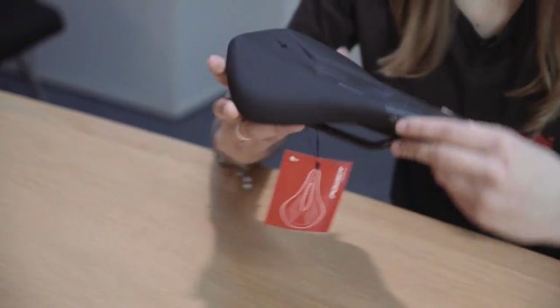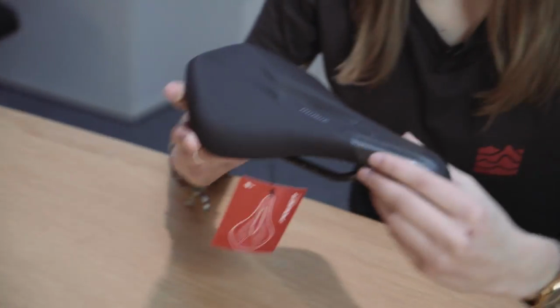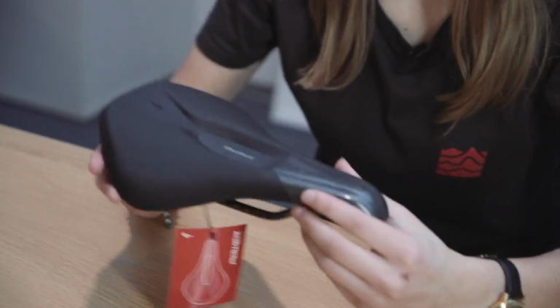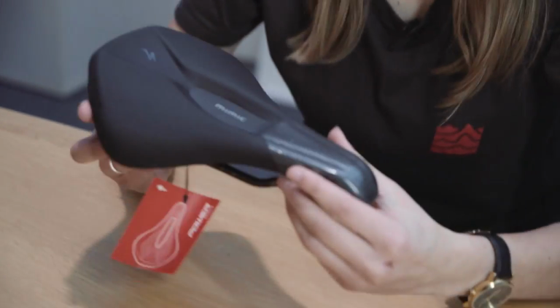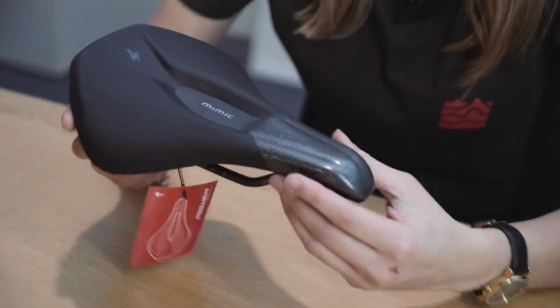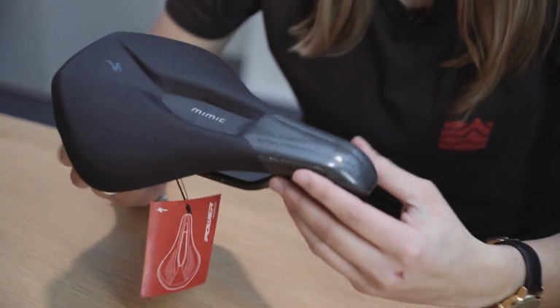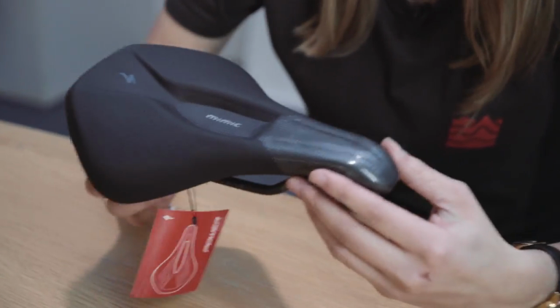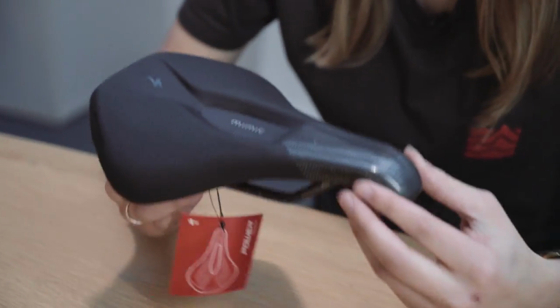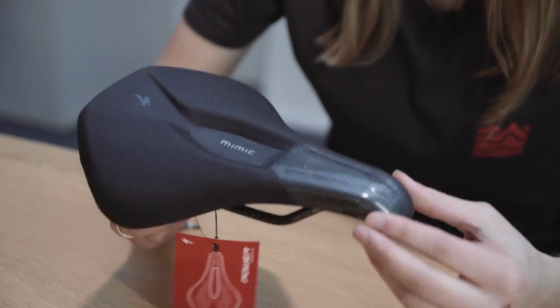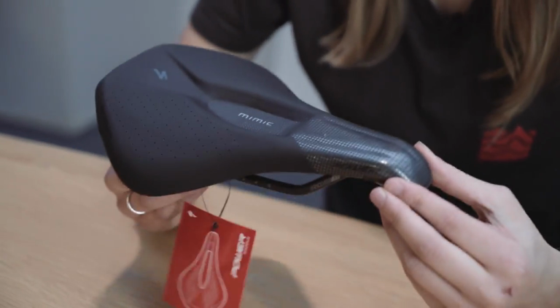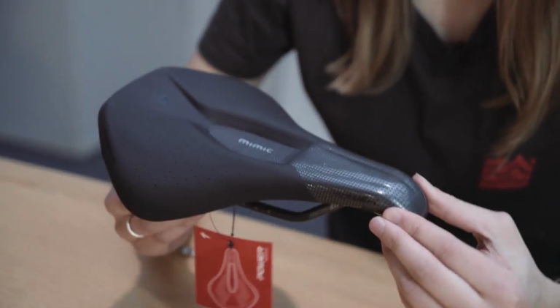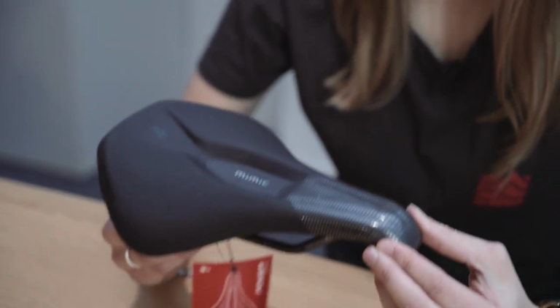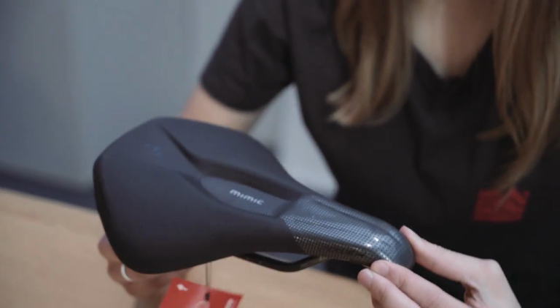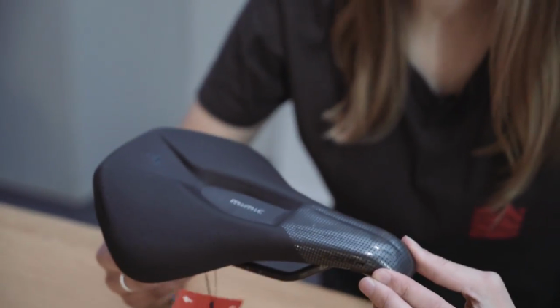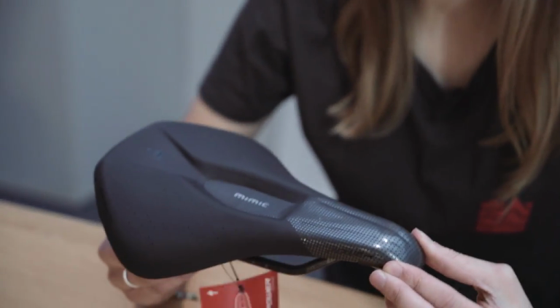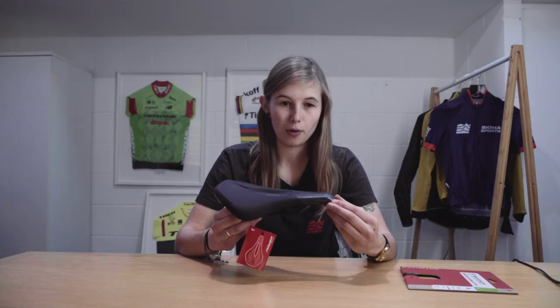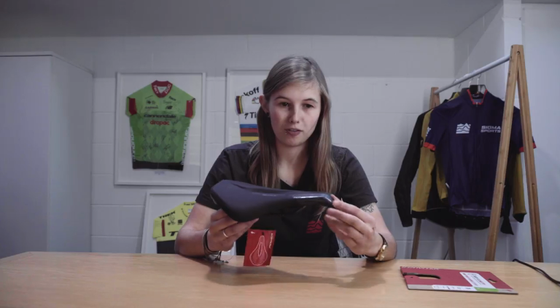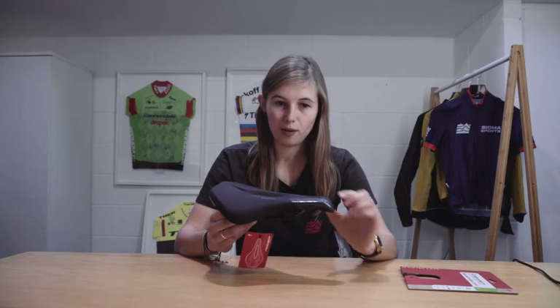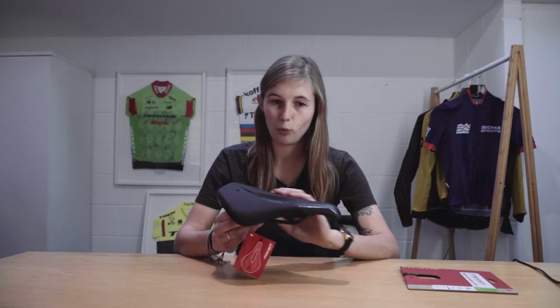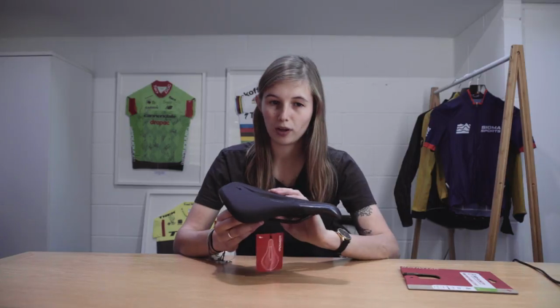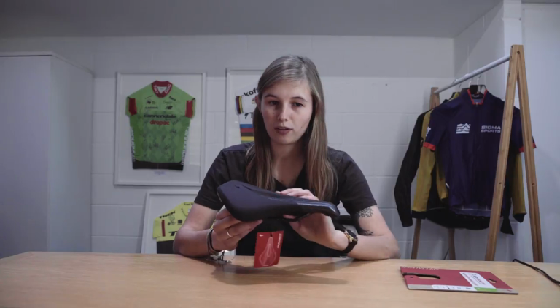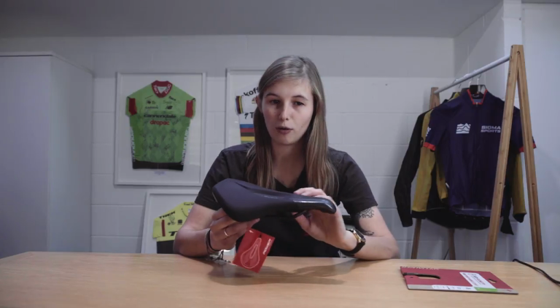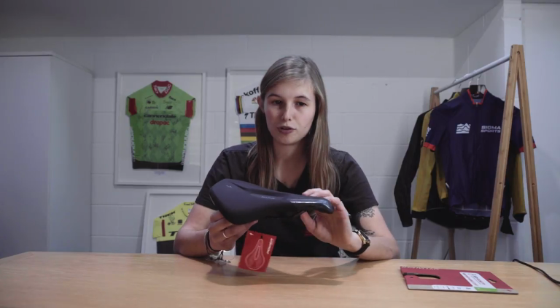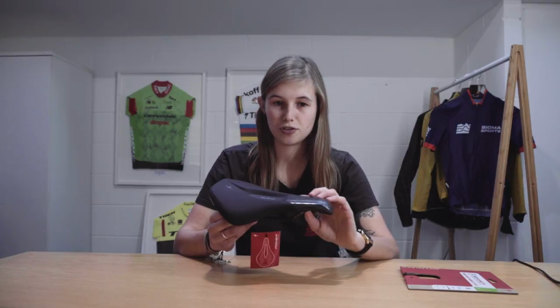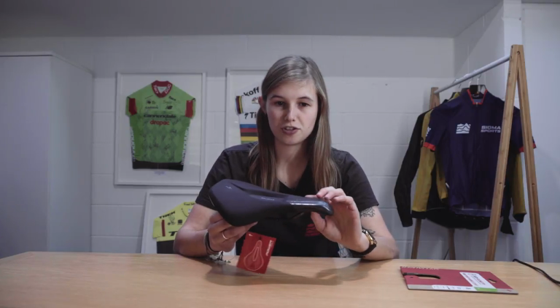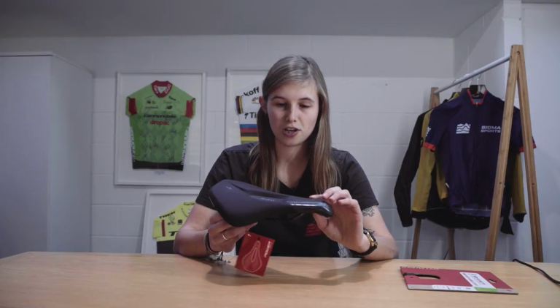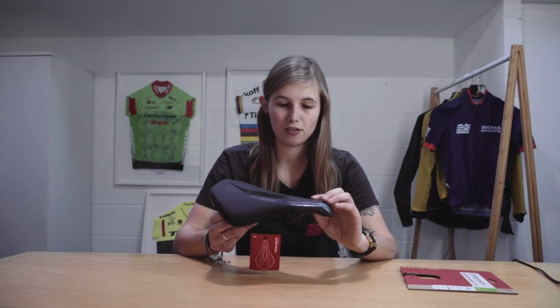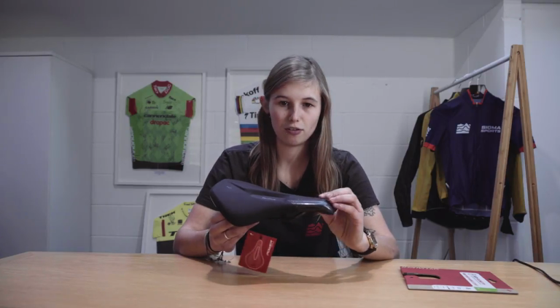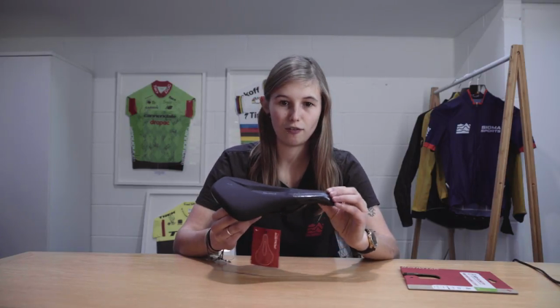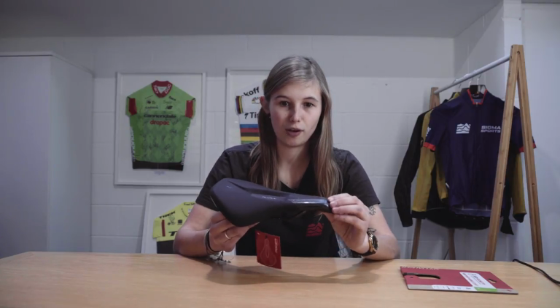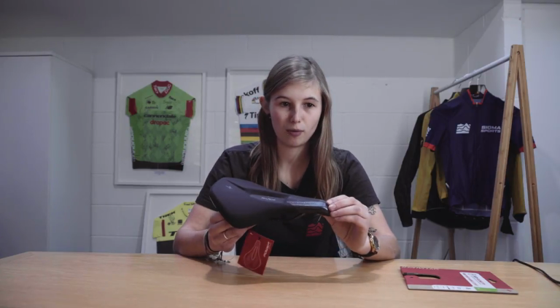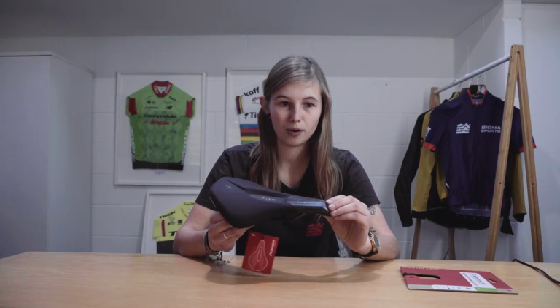The overall shape has been borrowed from the original Power saddle but the taper wings help reduce the chances of any rubbing.